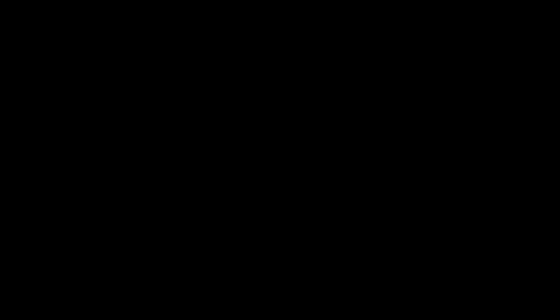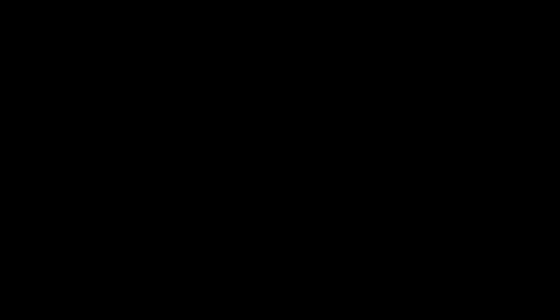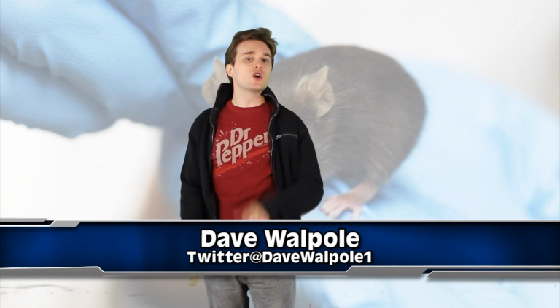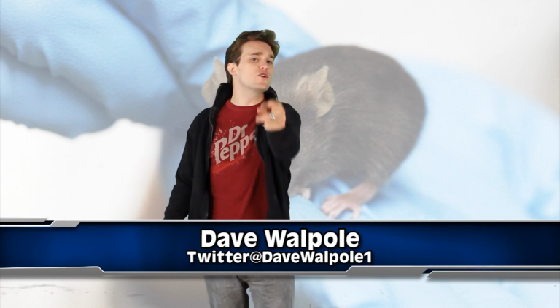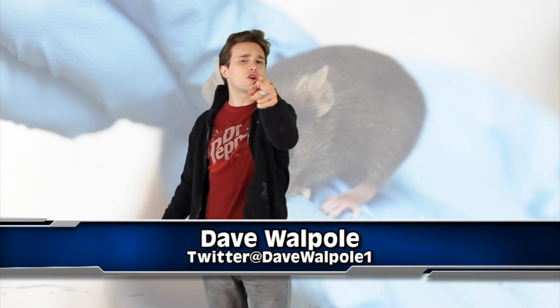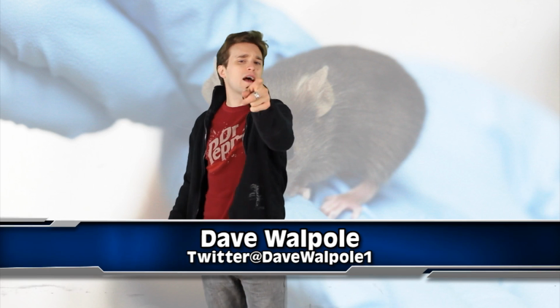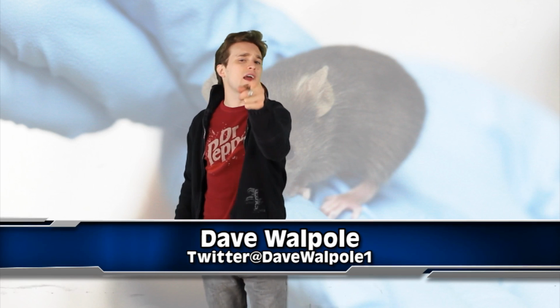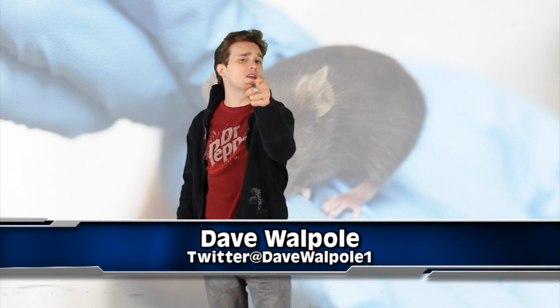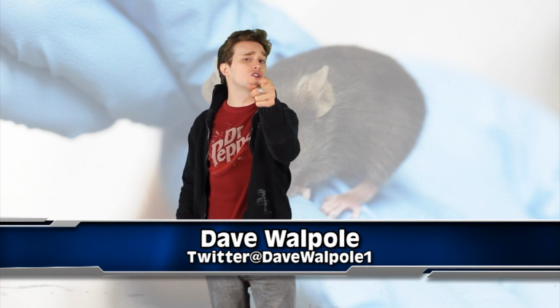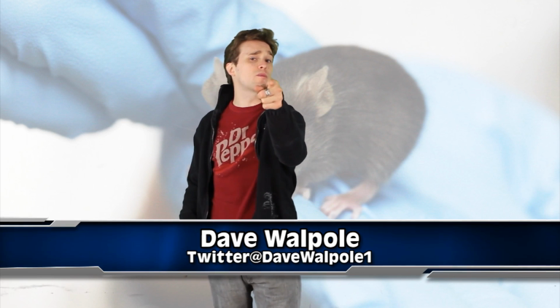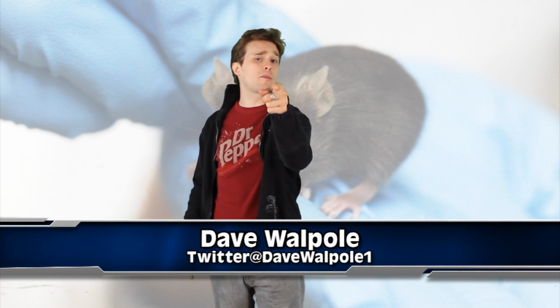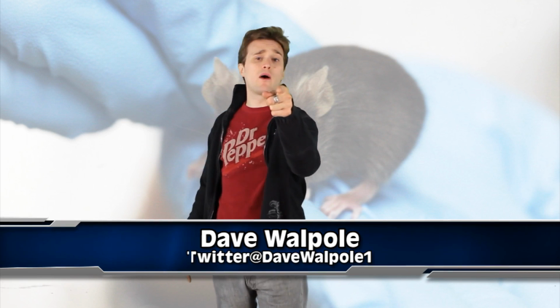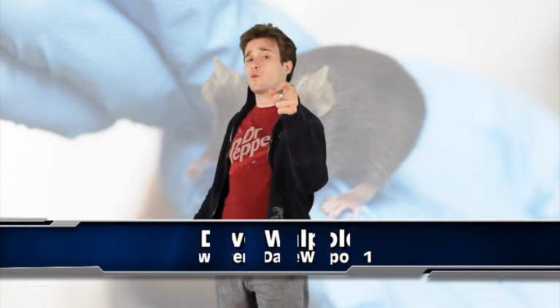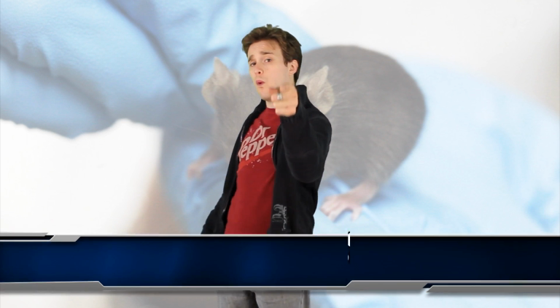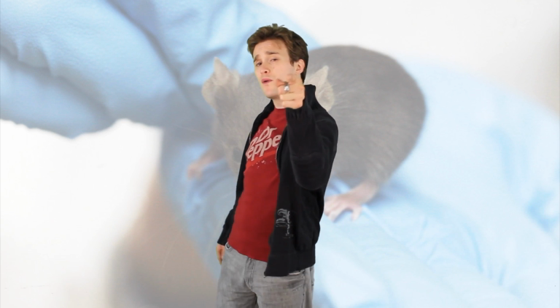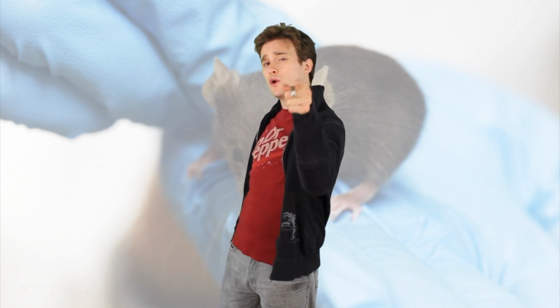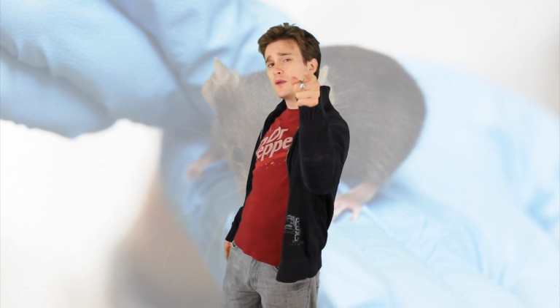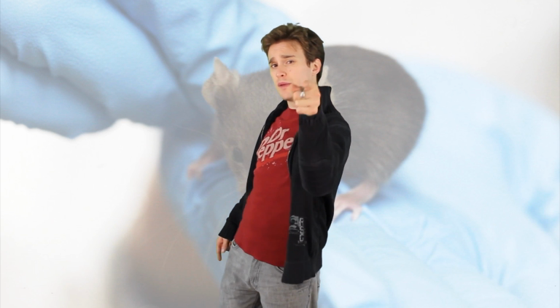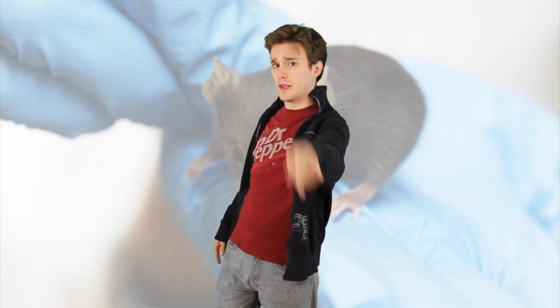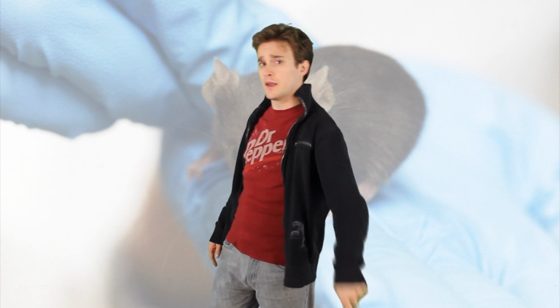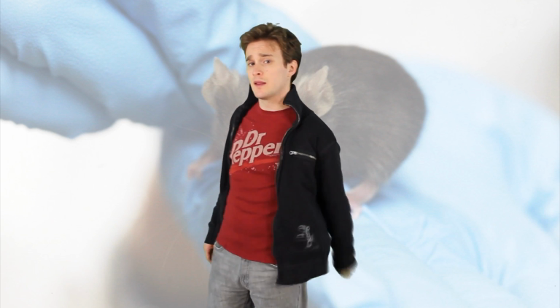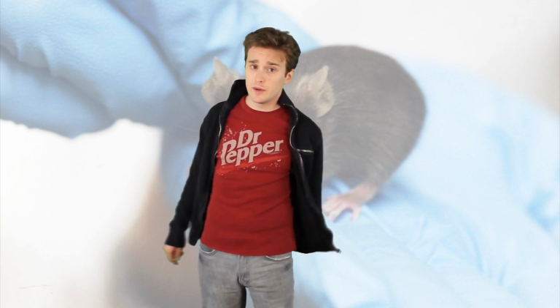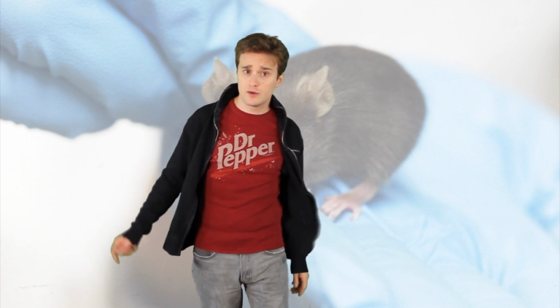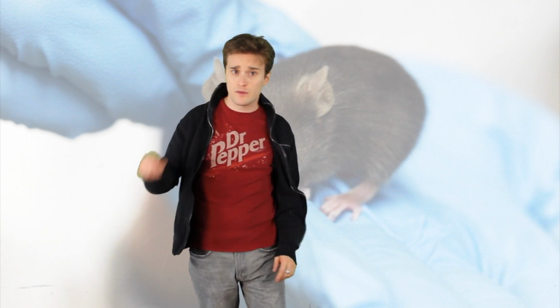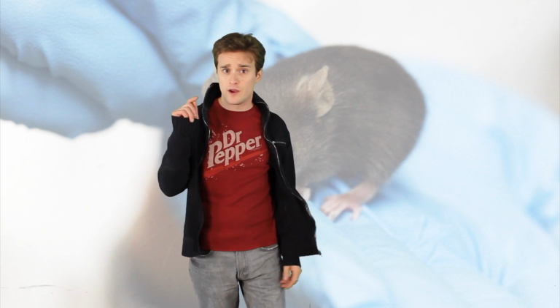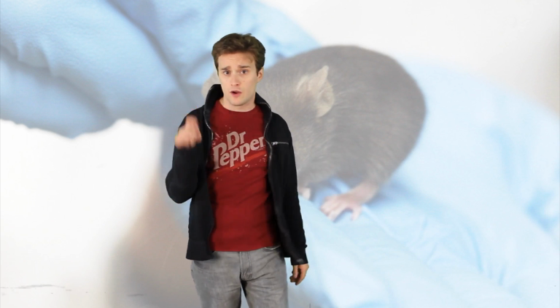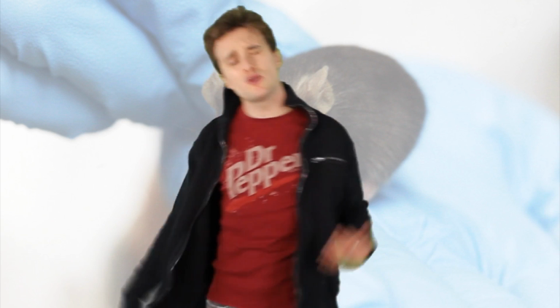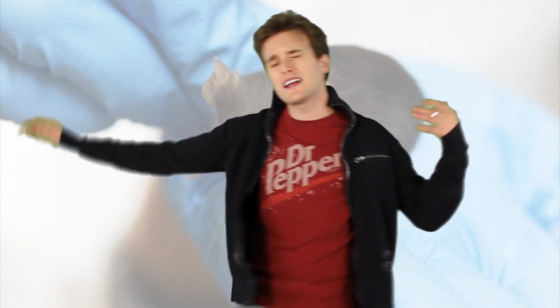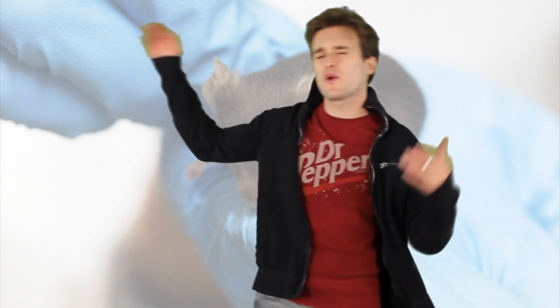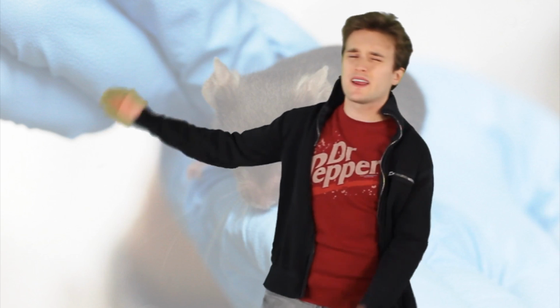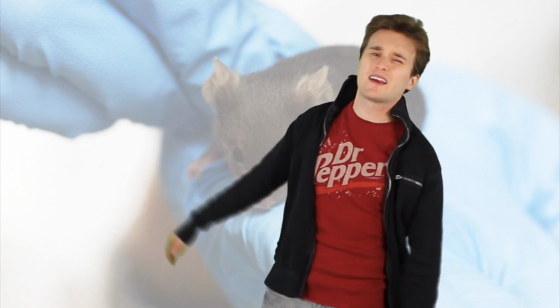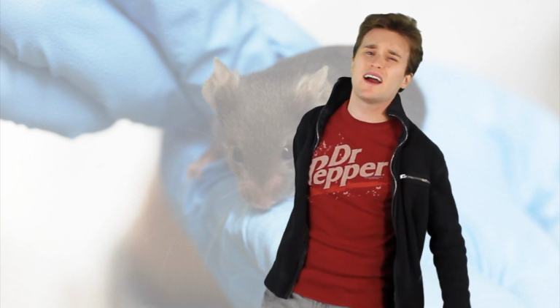So if you could have any superpower, what would it be? Let me know down there. So that's right guys,